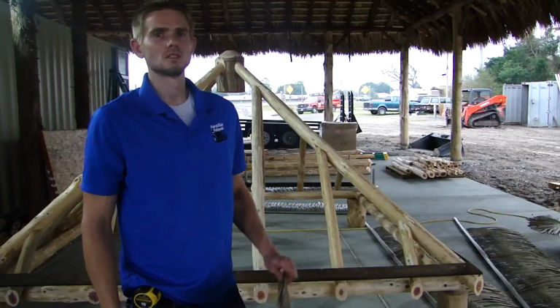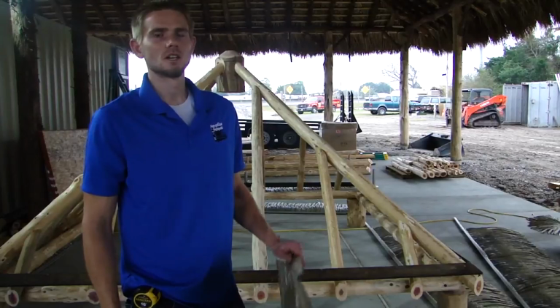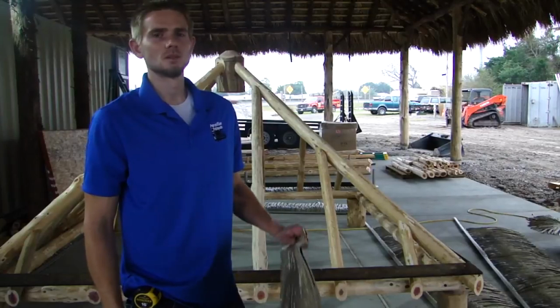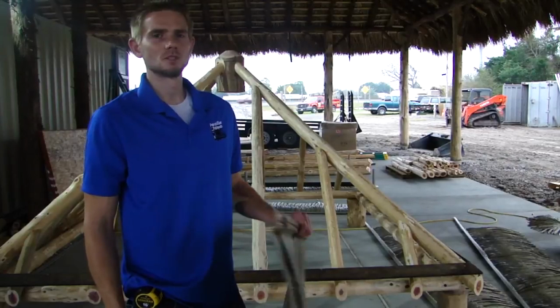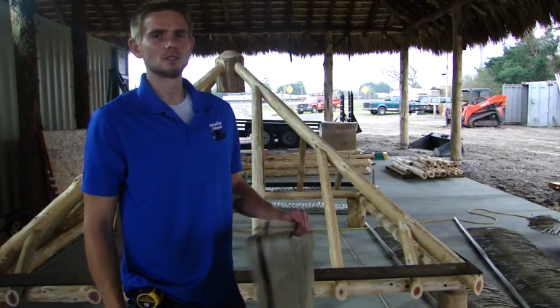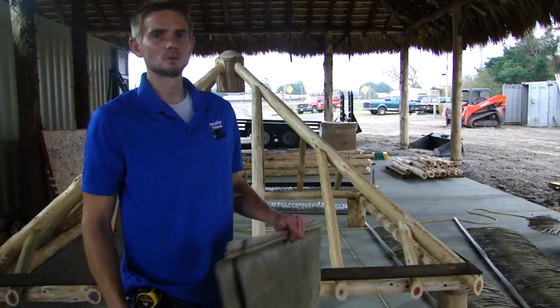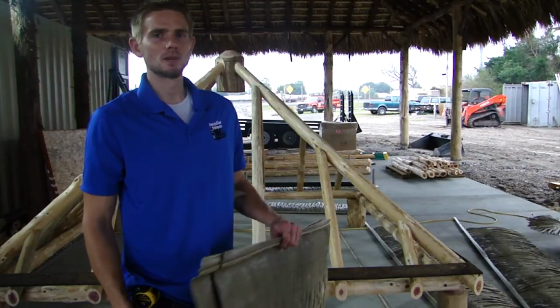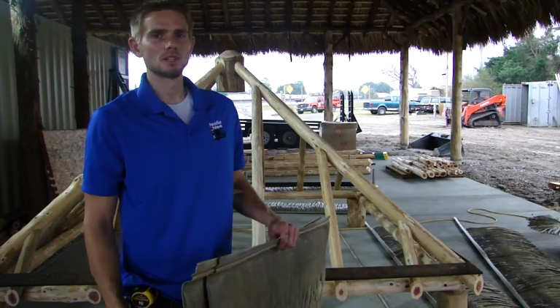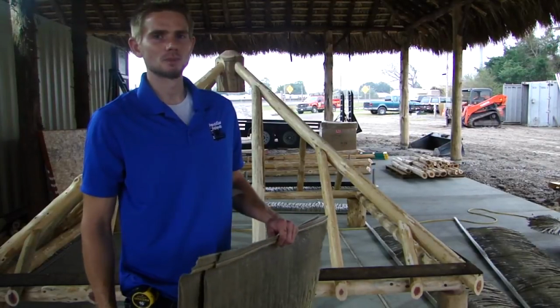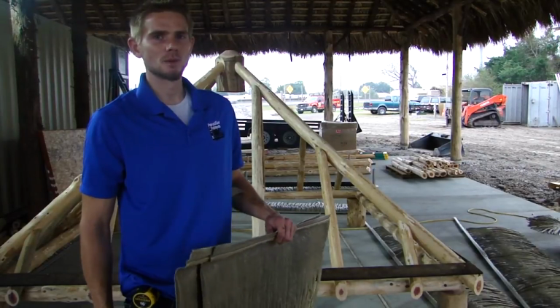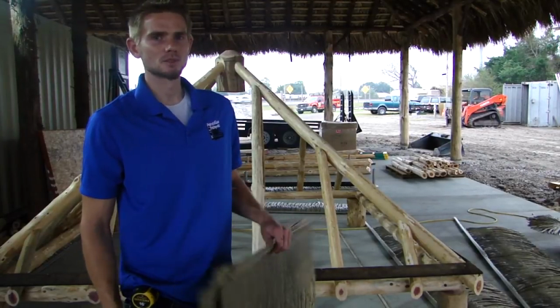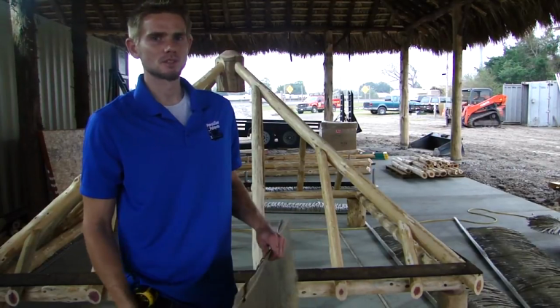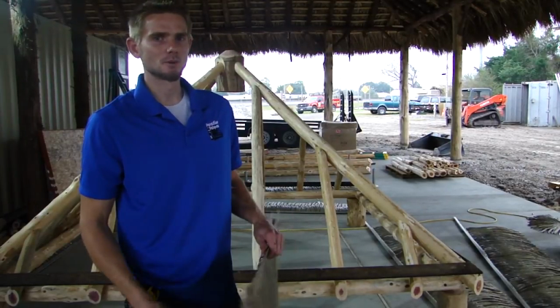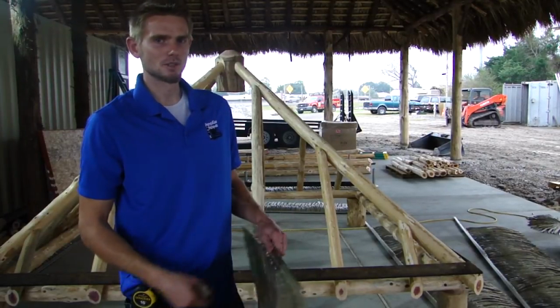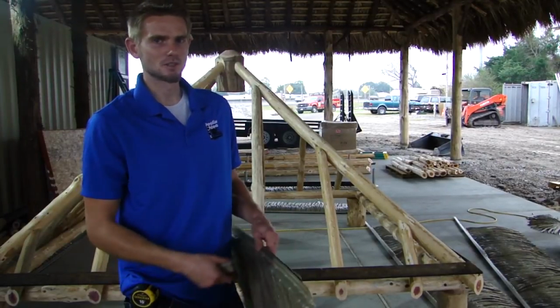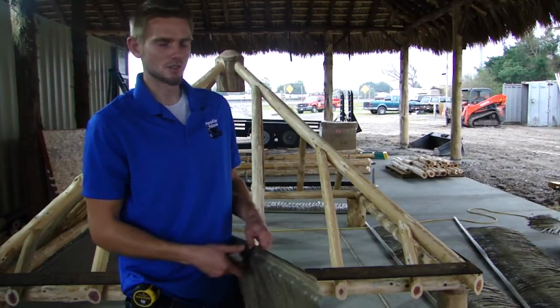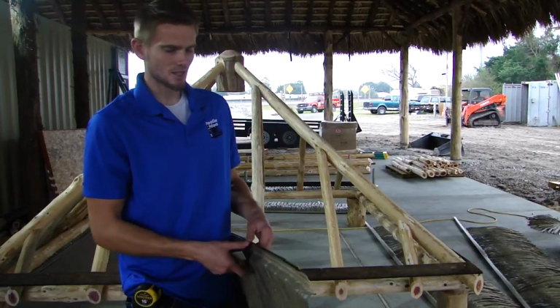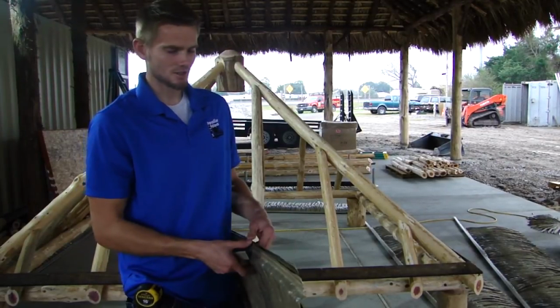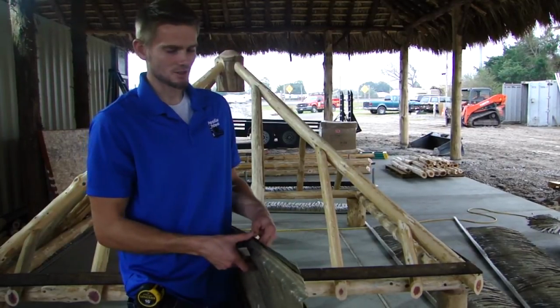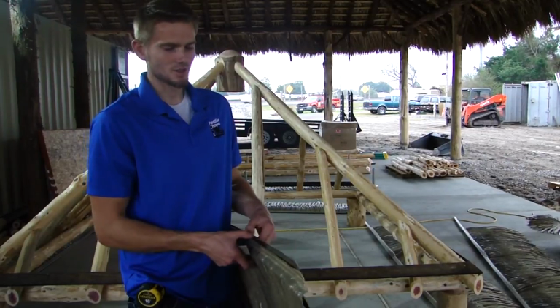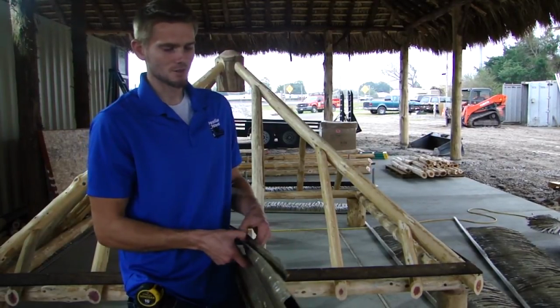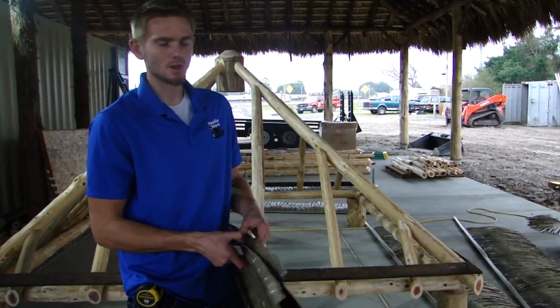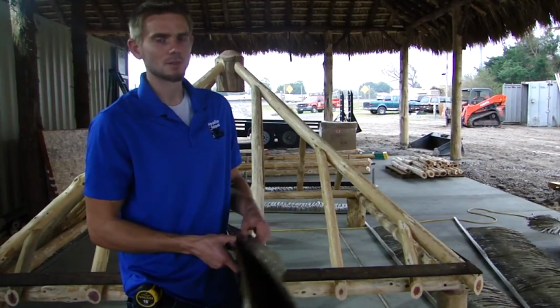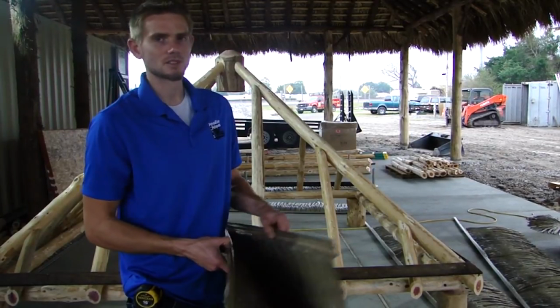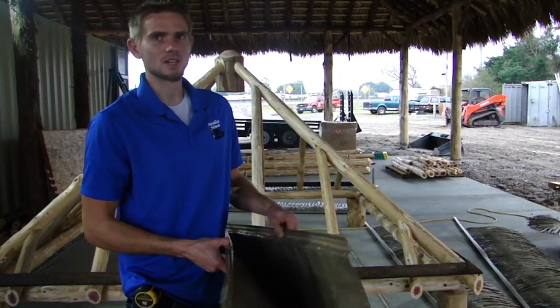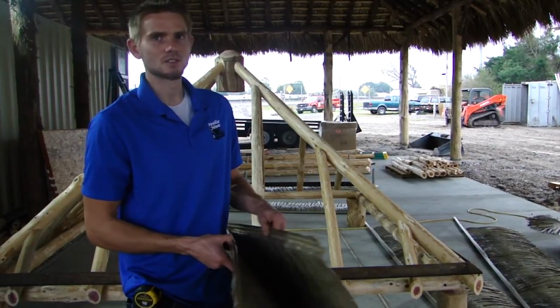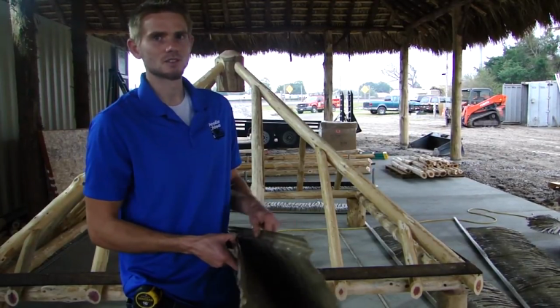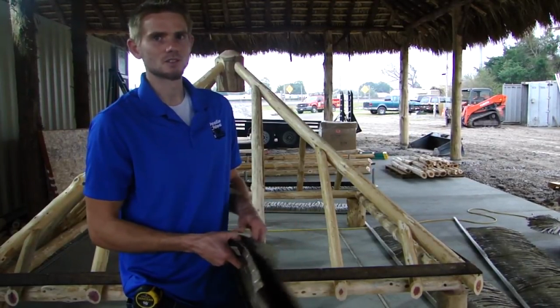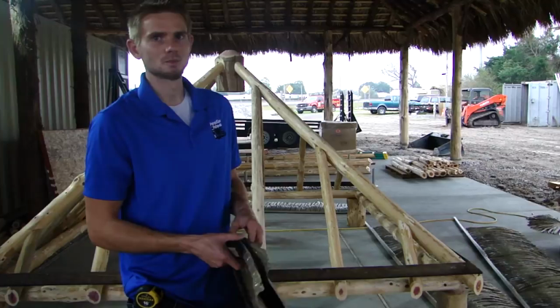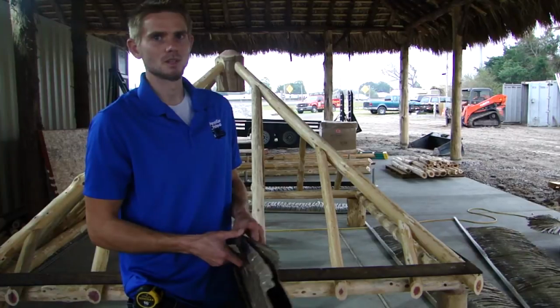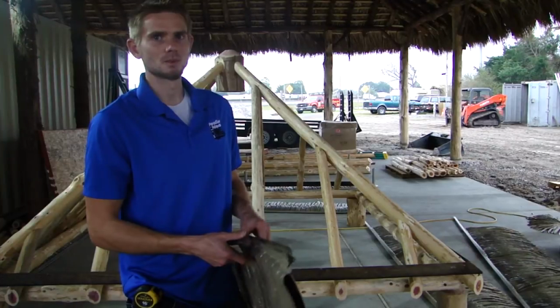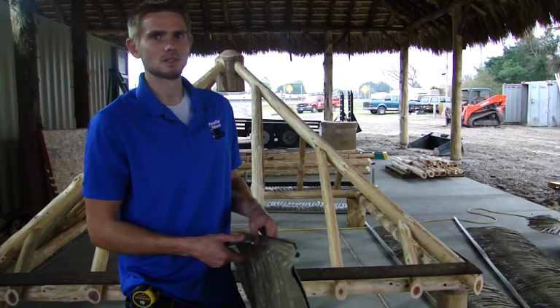Hi, I'm James with Paradise Palapas and today we're going to show you how to install your Palmec thatching on your palapa kit.